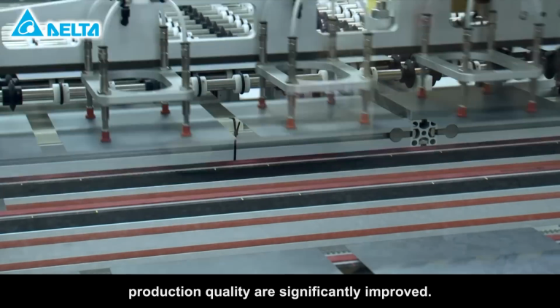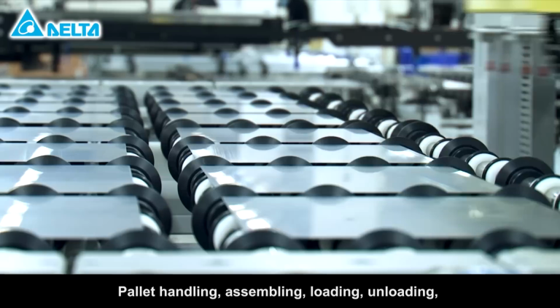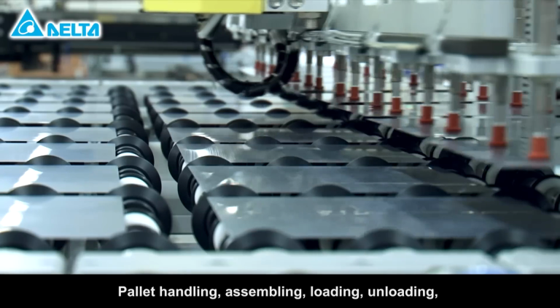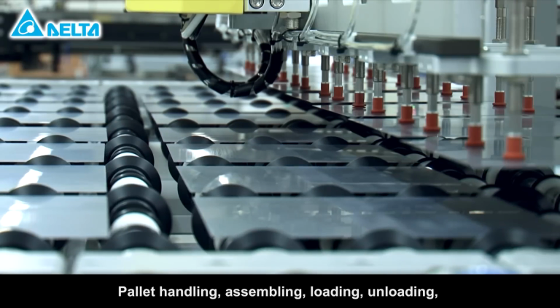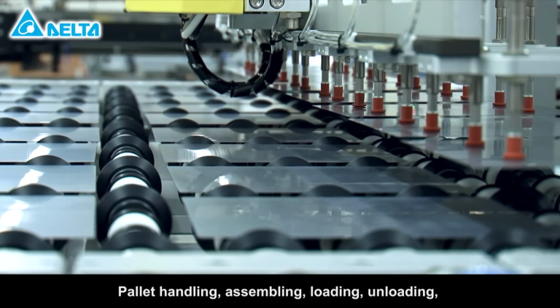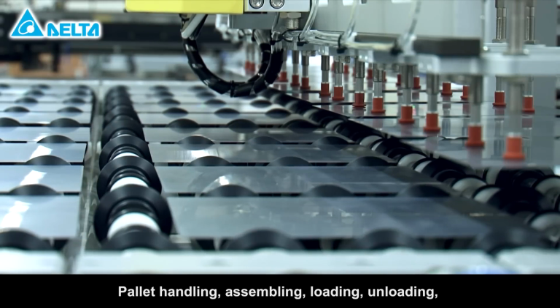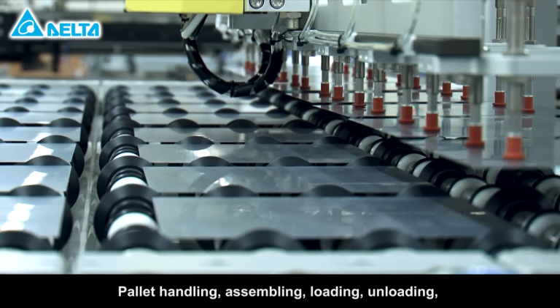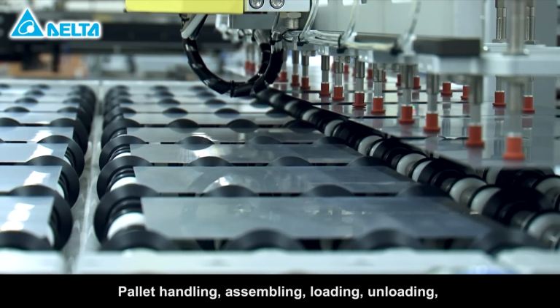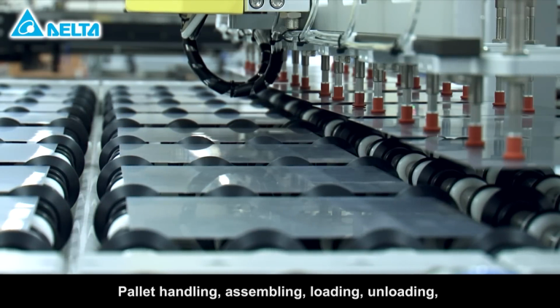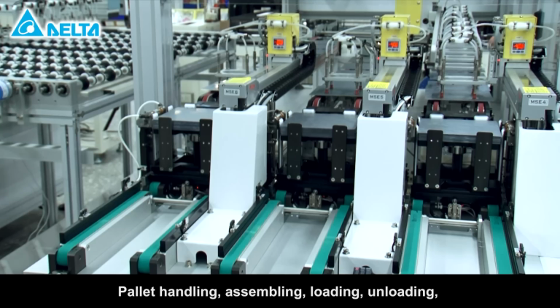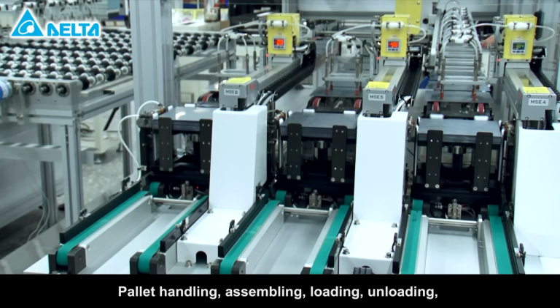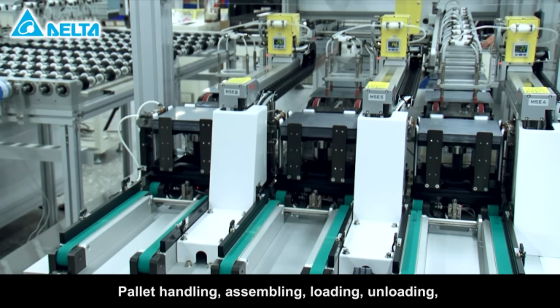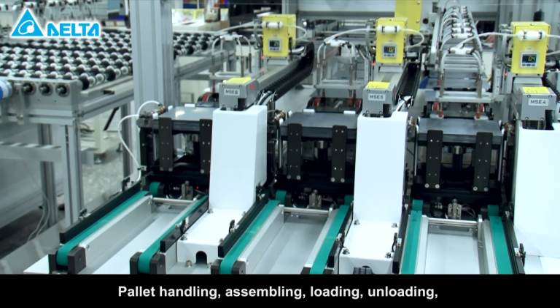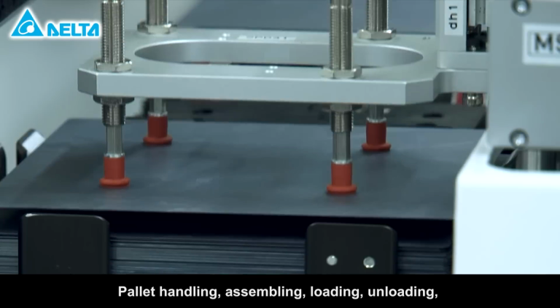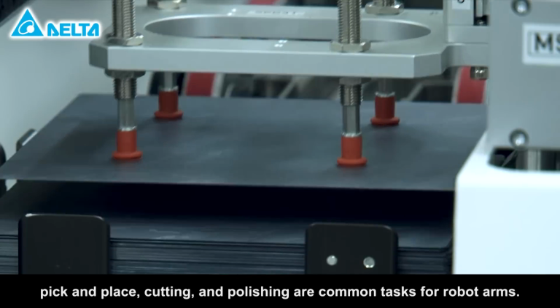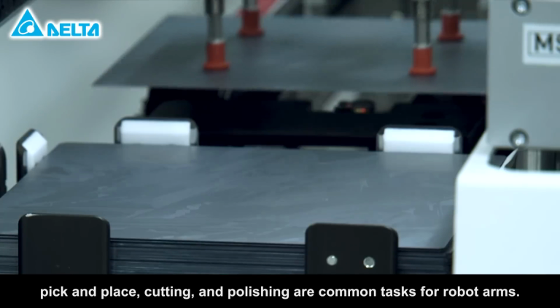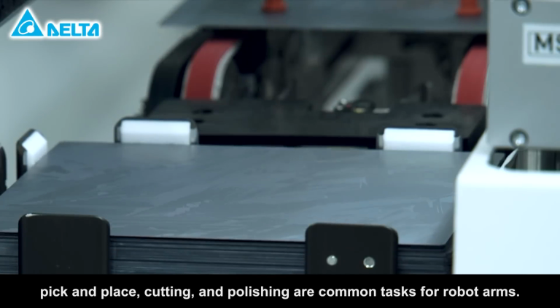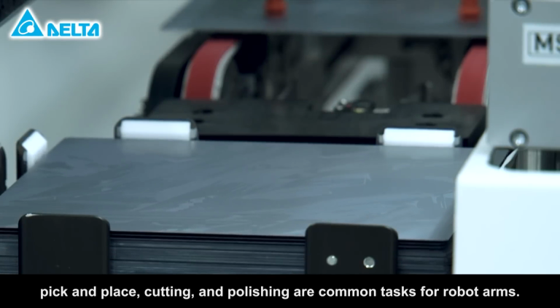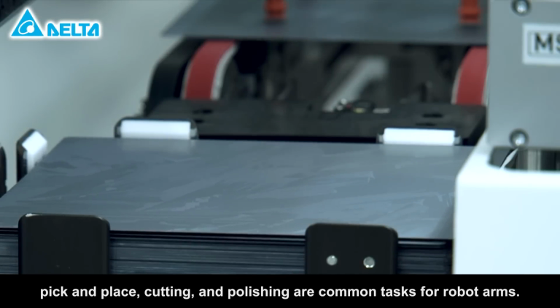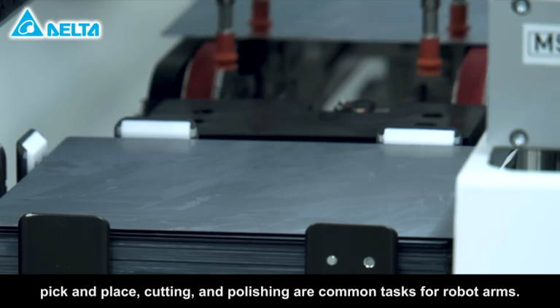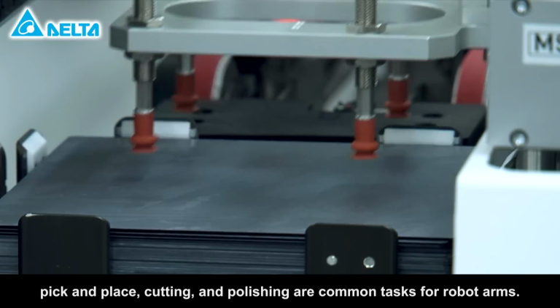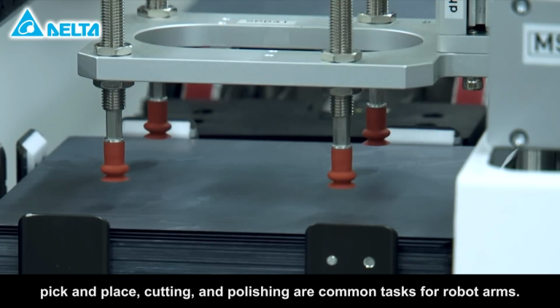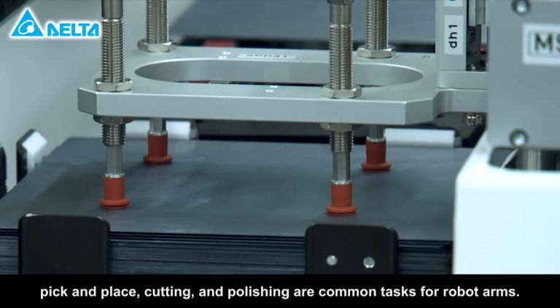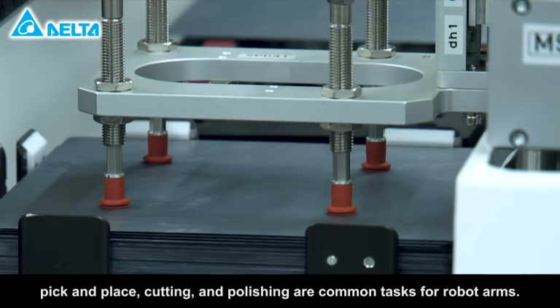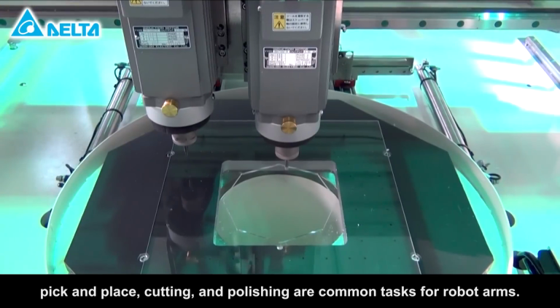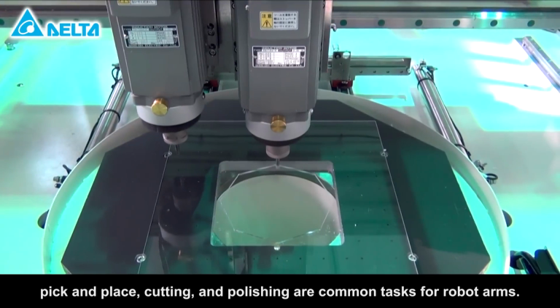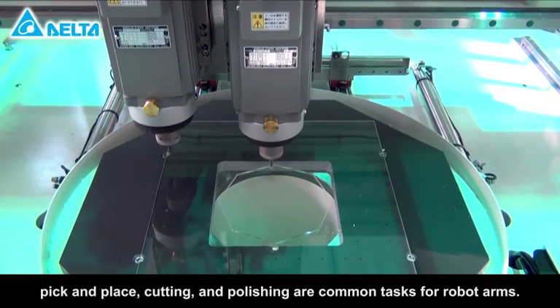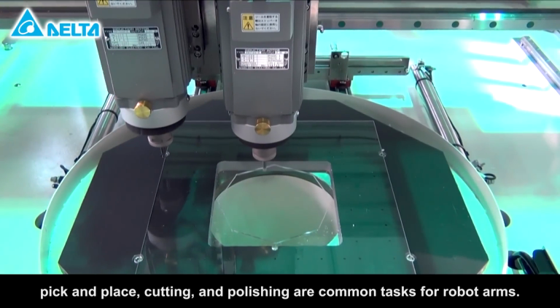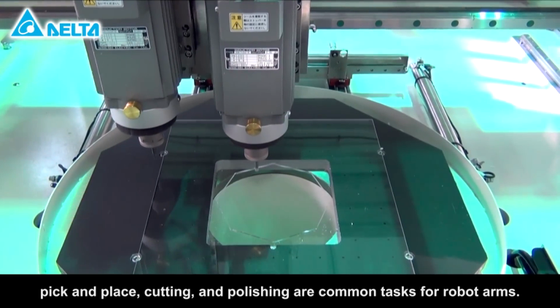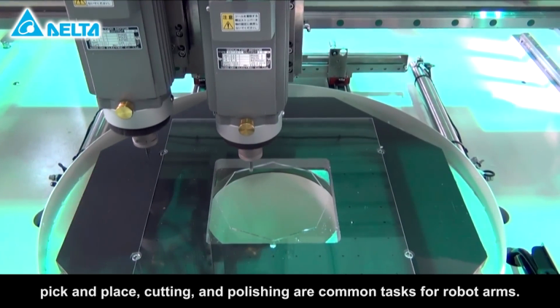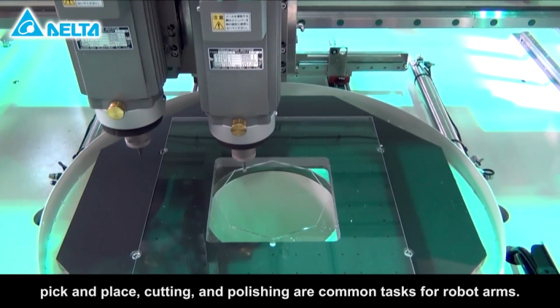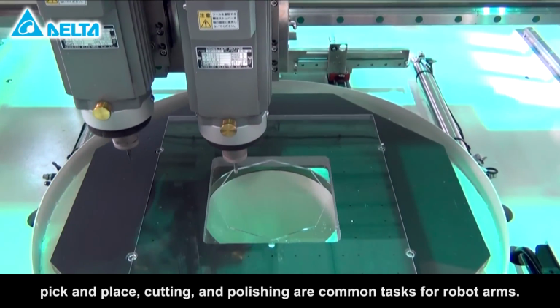Pallet handling, assembling, loading, unloading, pick and place, cutting and polishing are common tasks for robot arms.